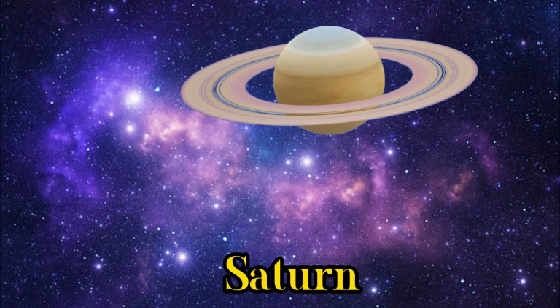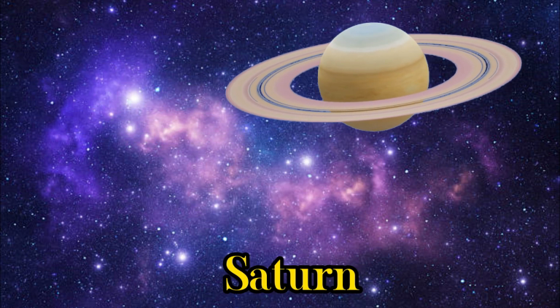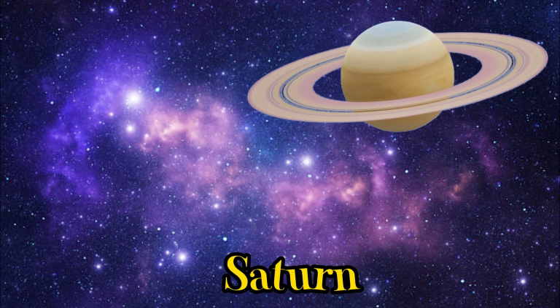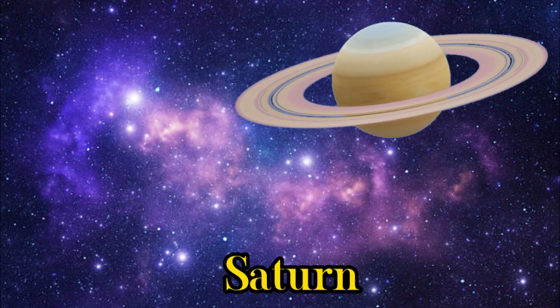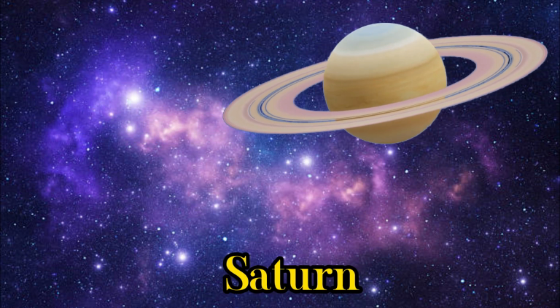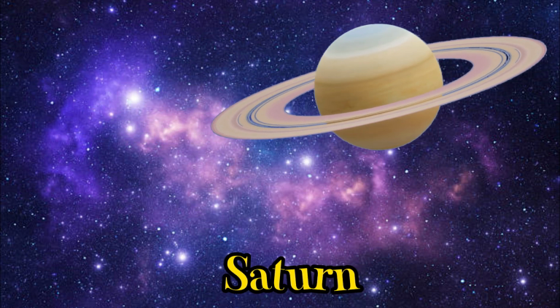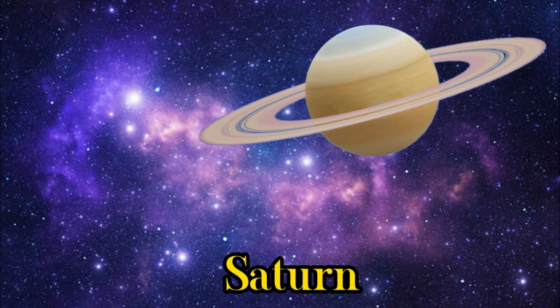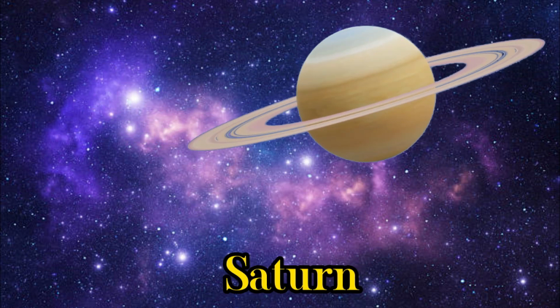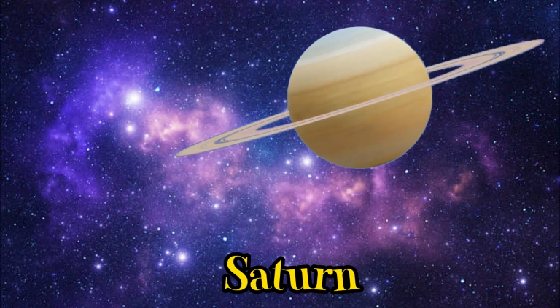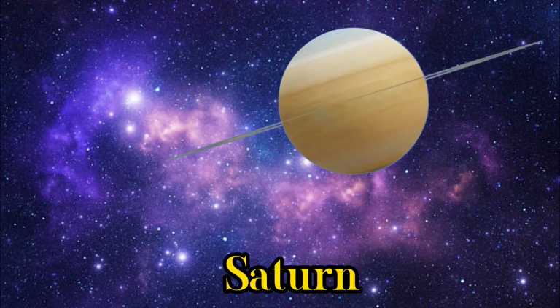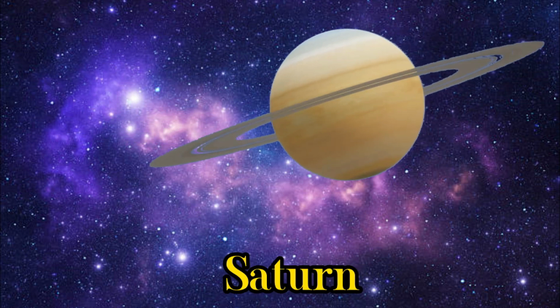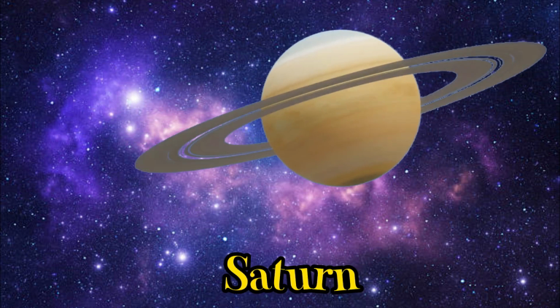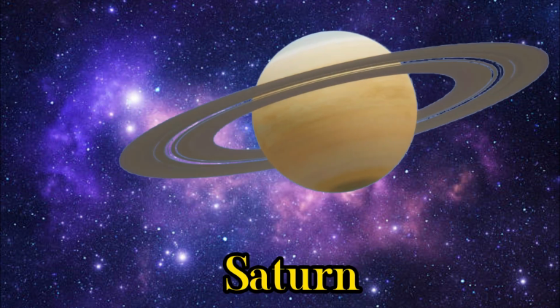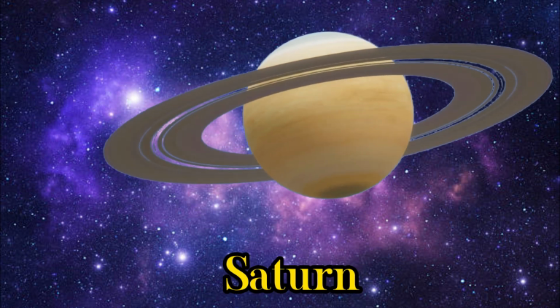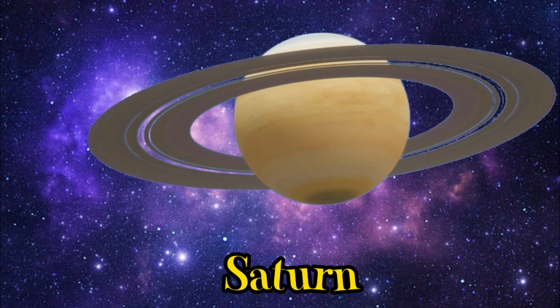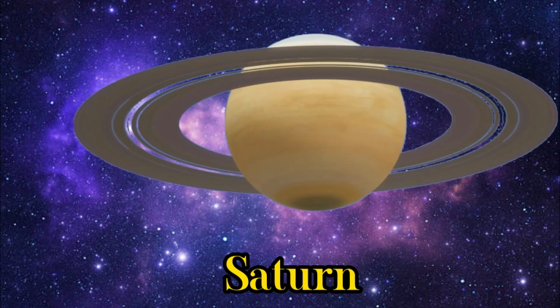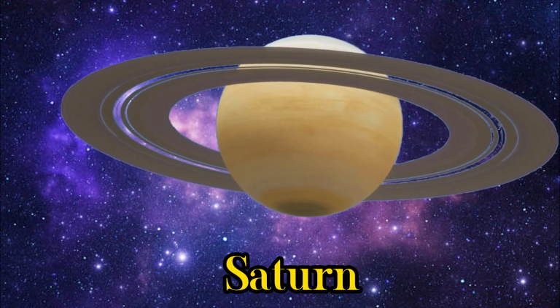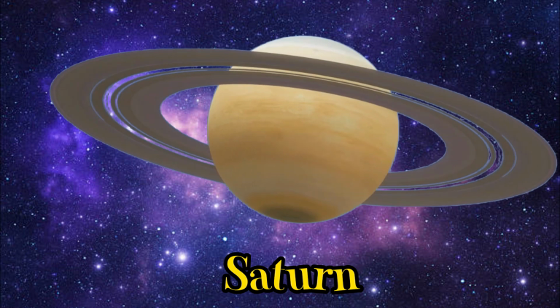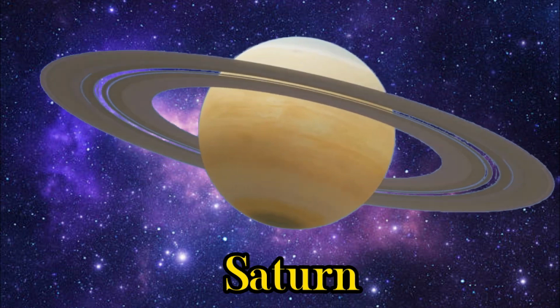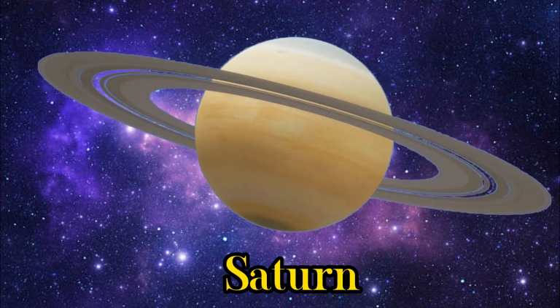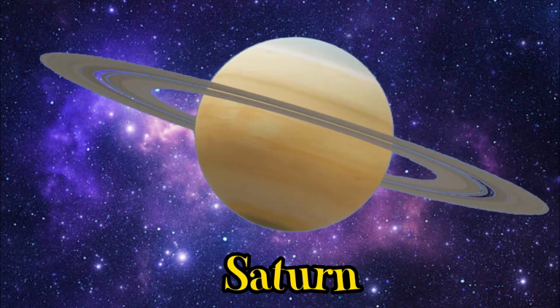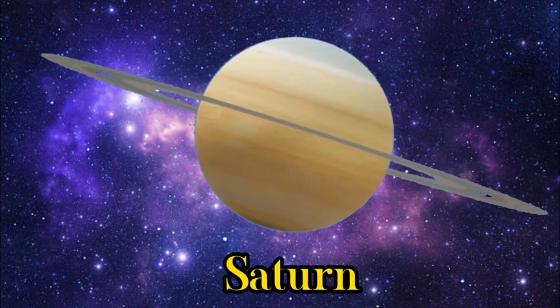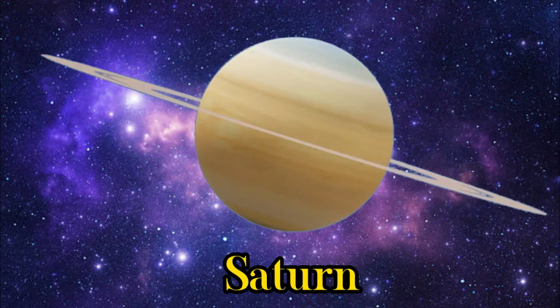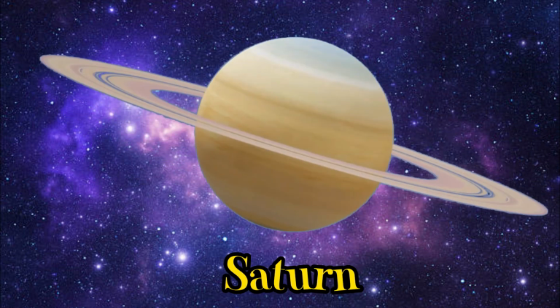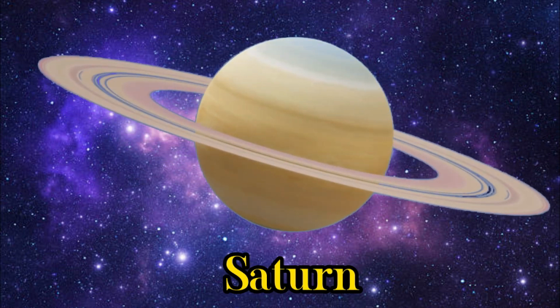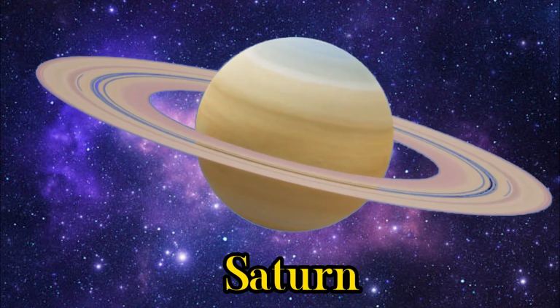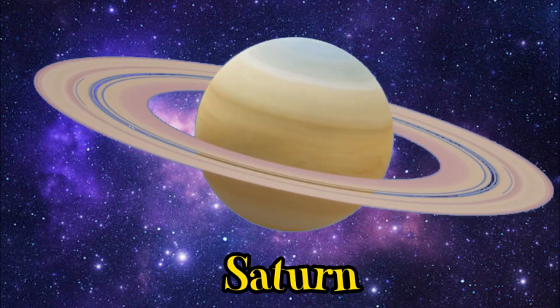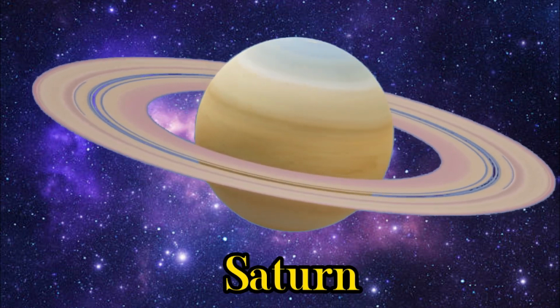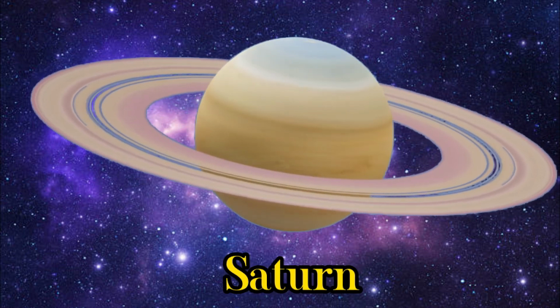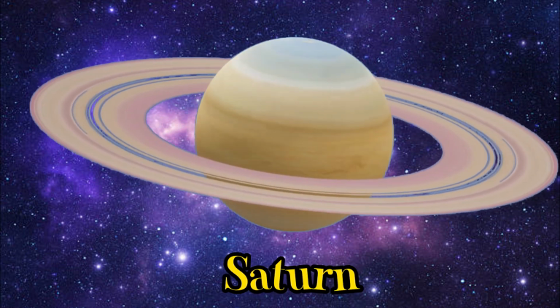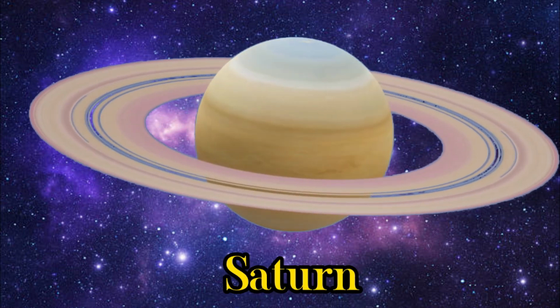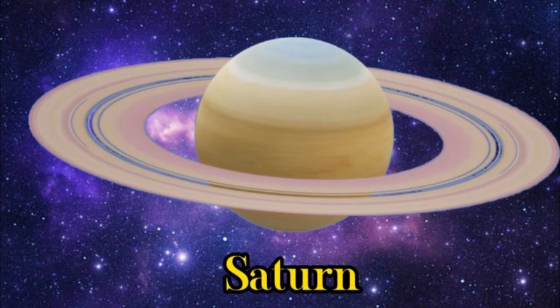Look at Saturn's stunning rings. They're made up of ice and rock particles.